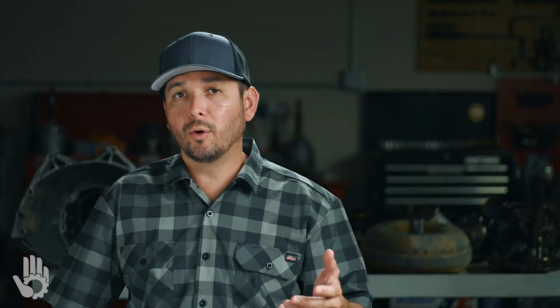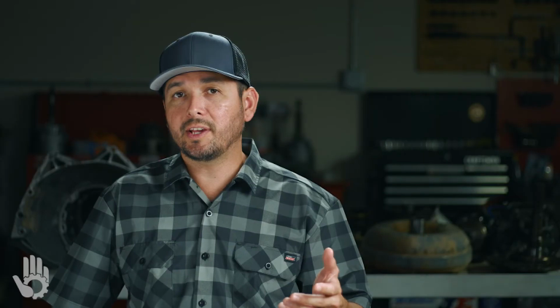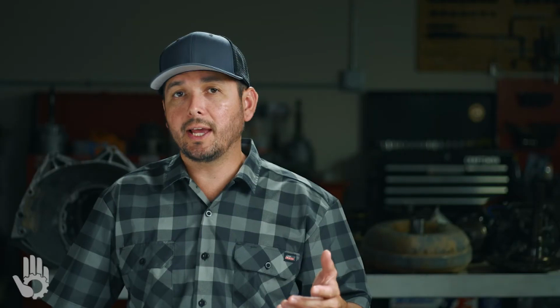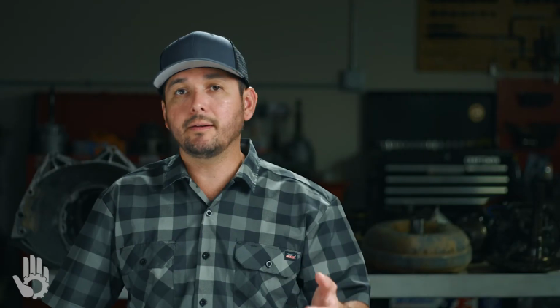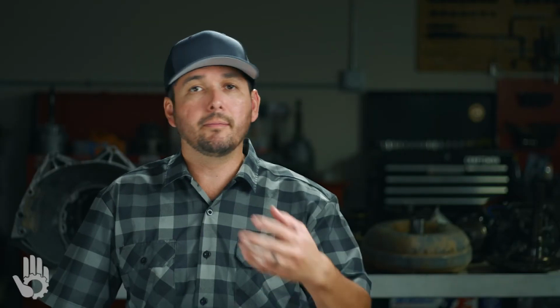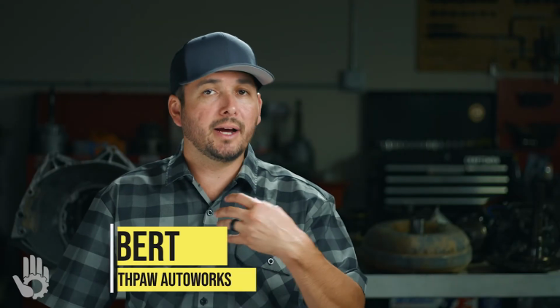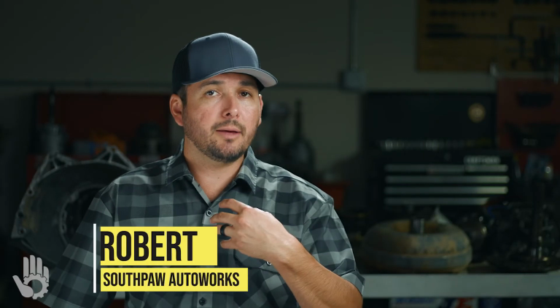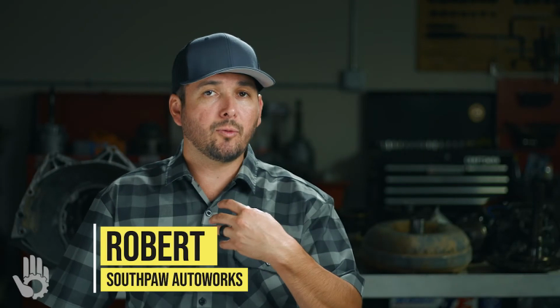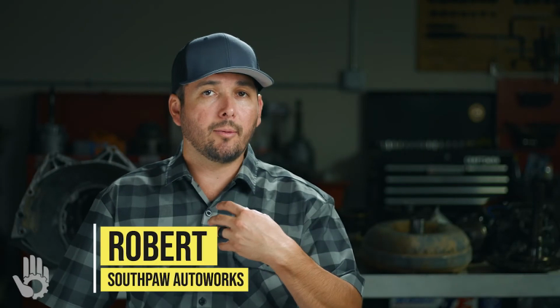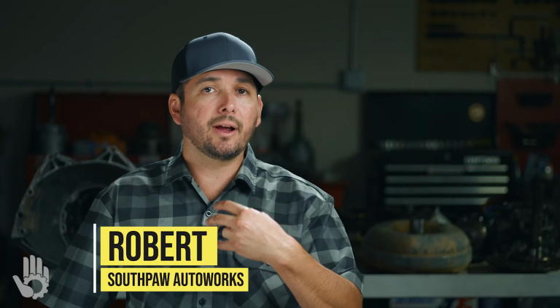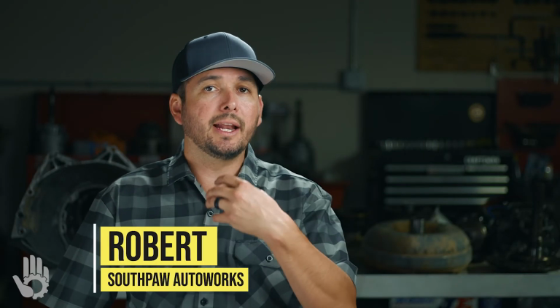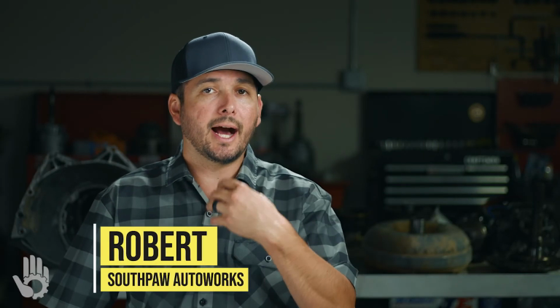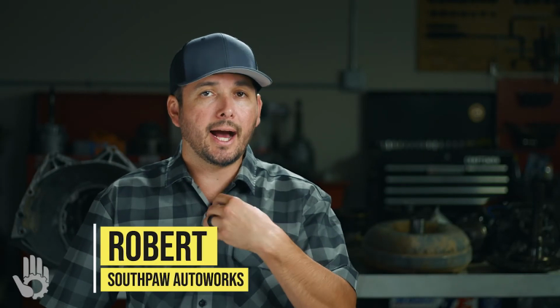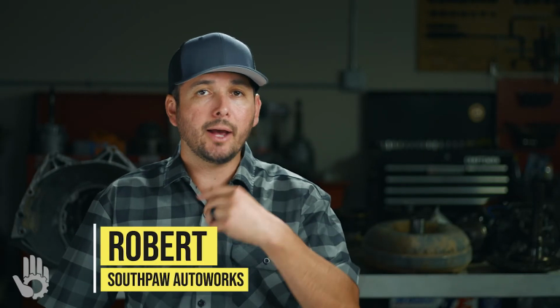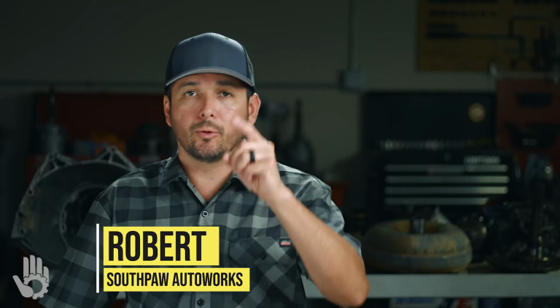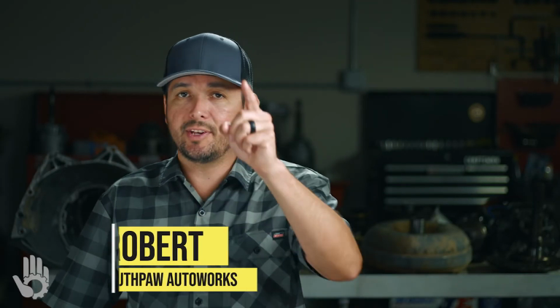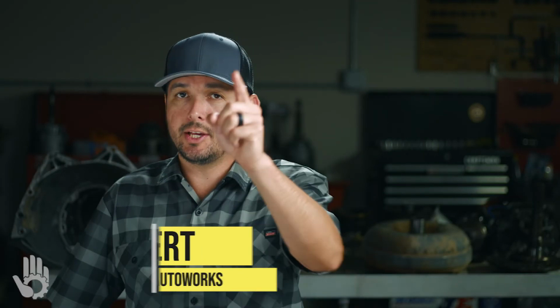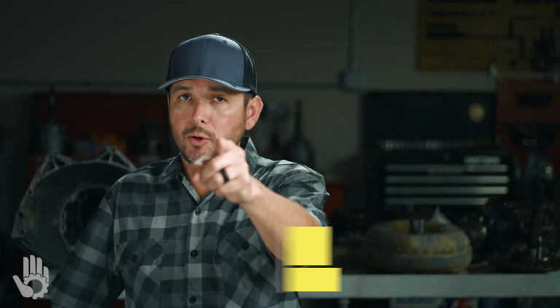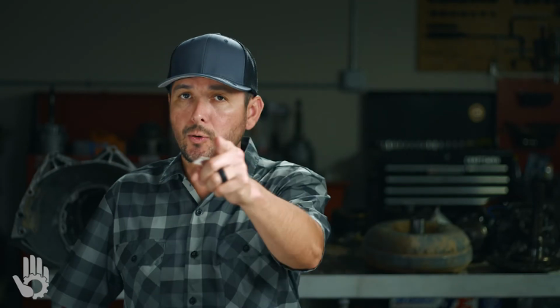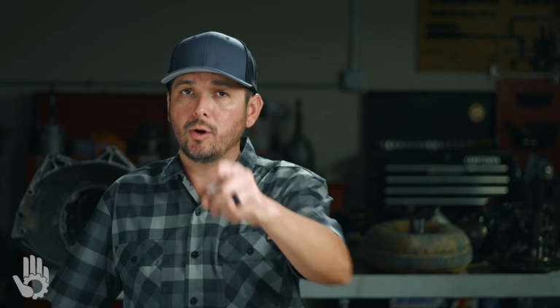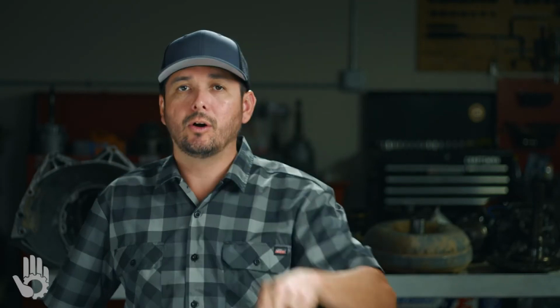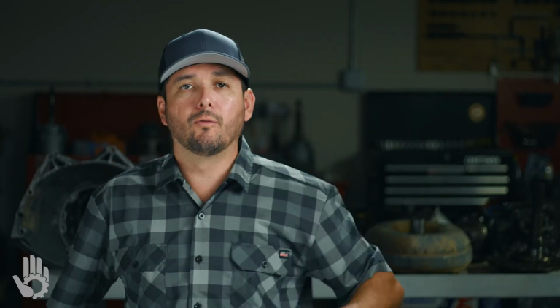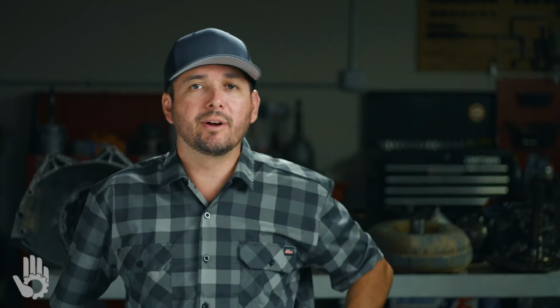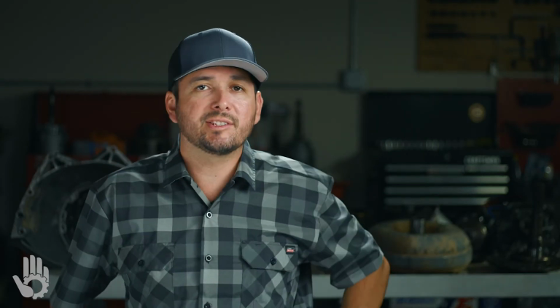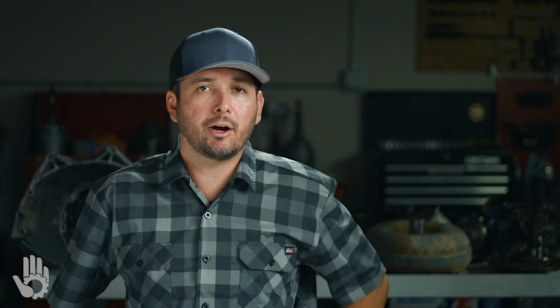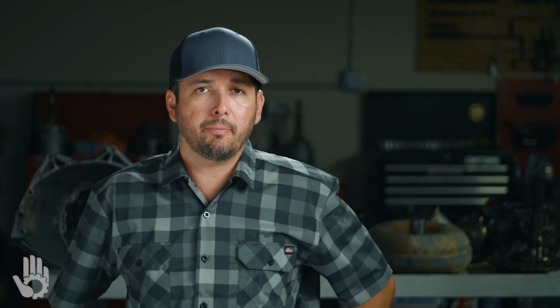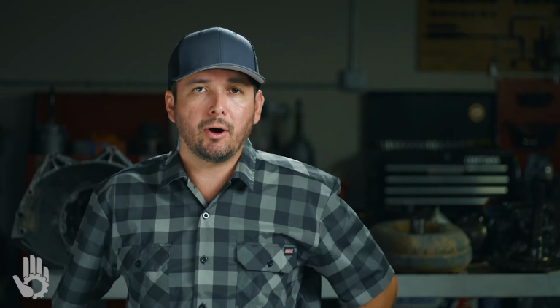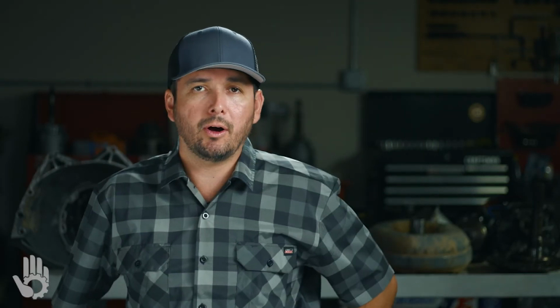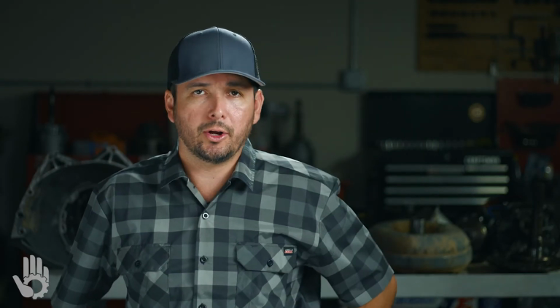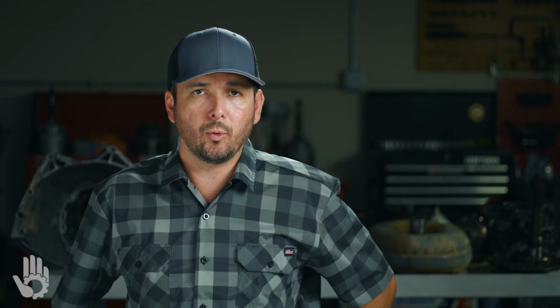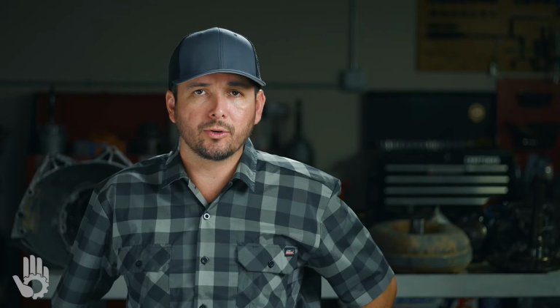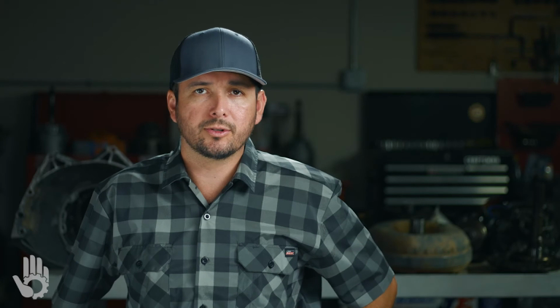Once again, my name's Robert, and I will see you over at Southpaw Autoworks.